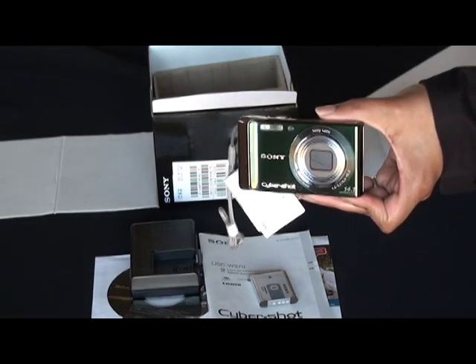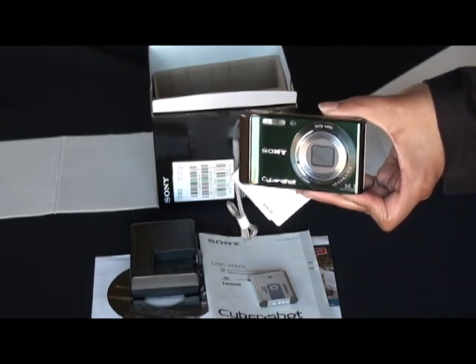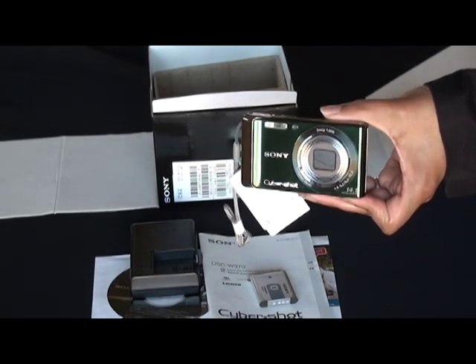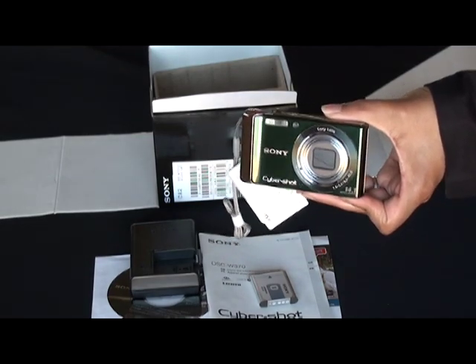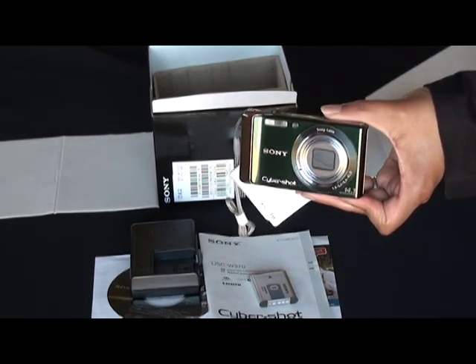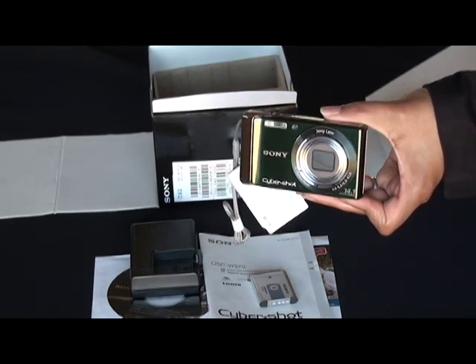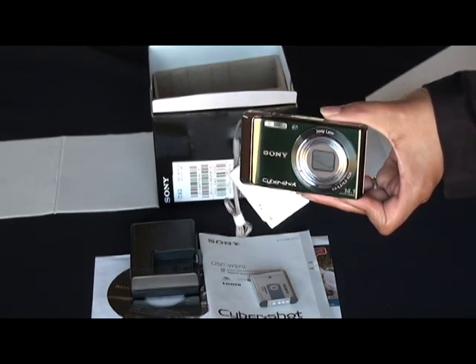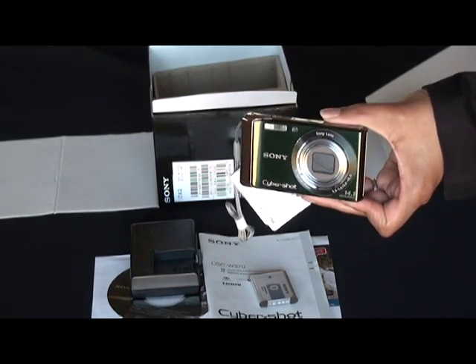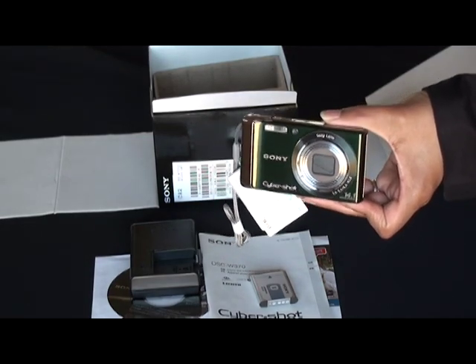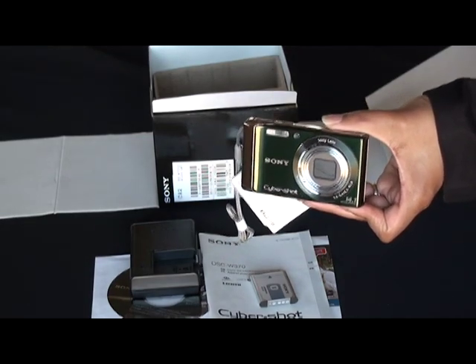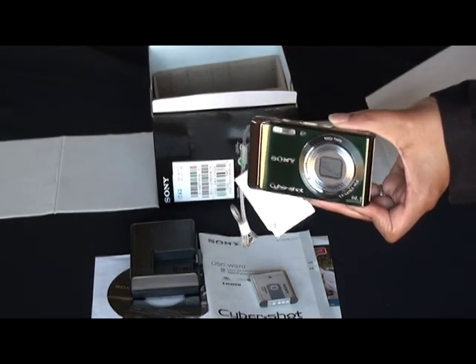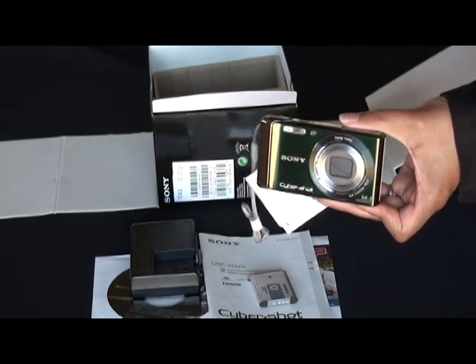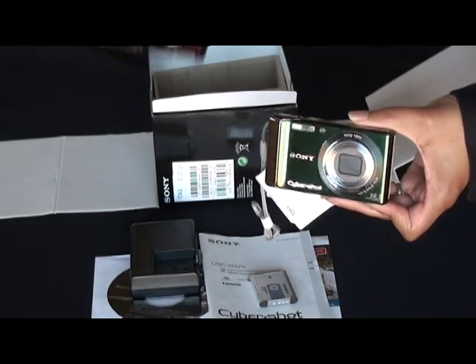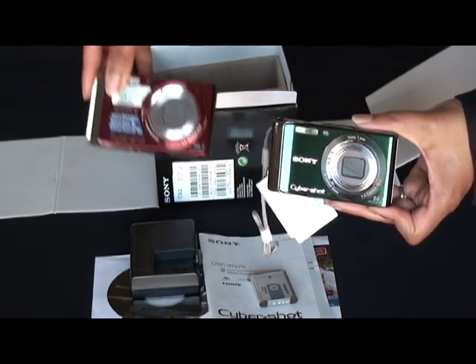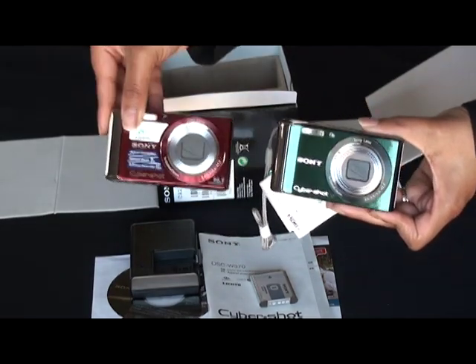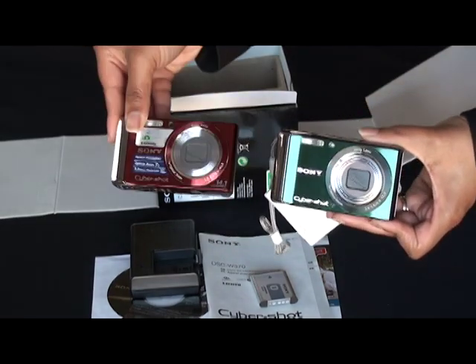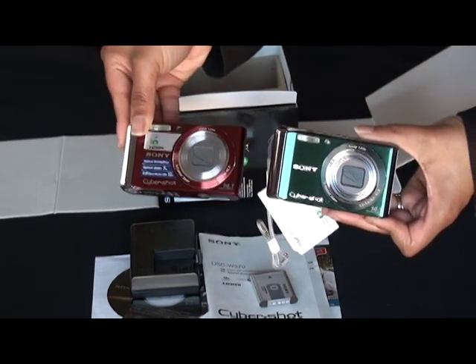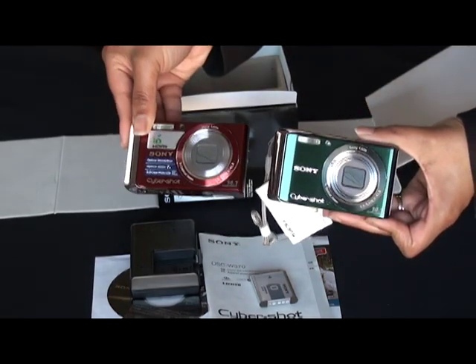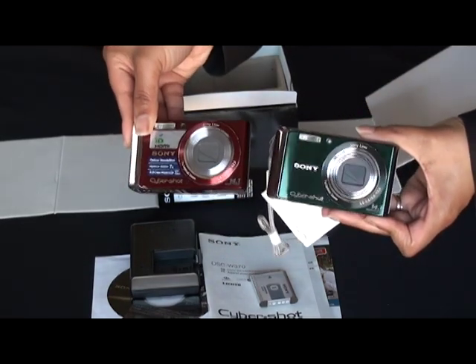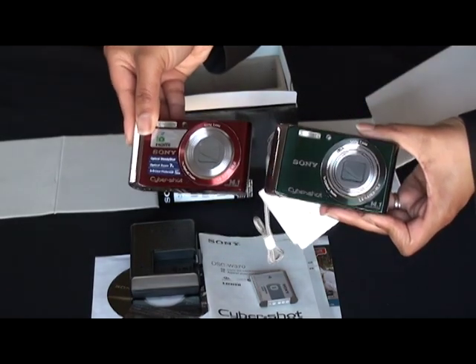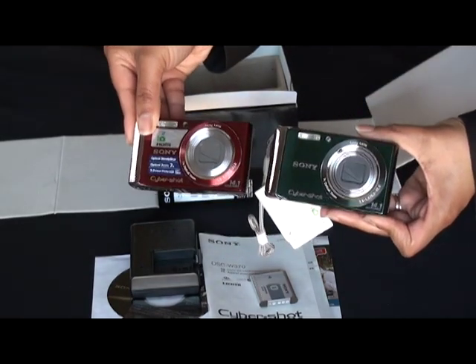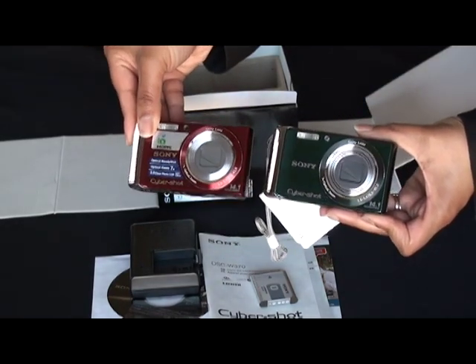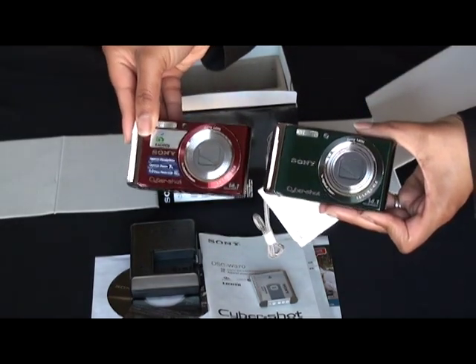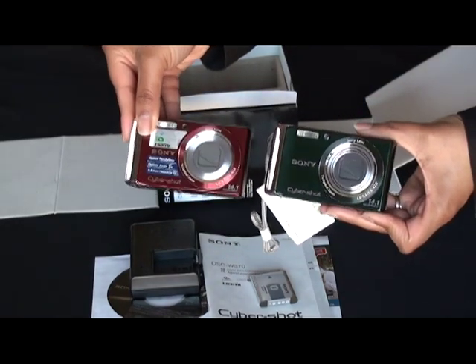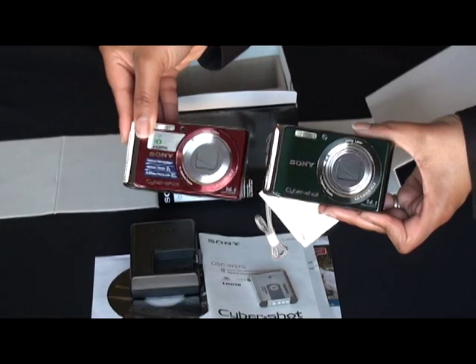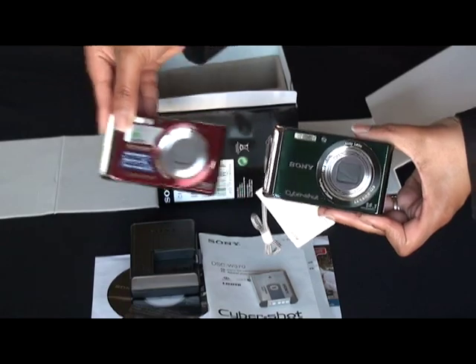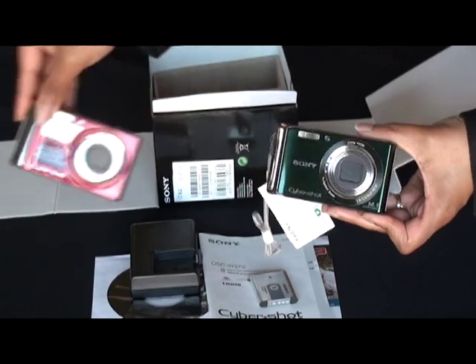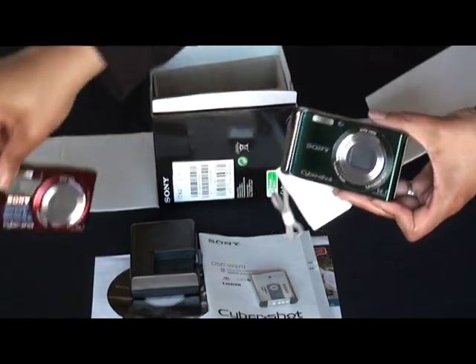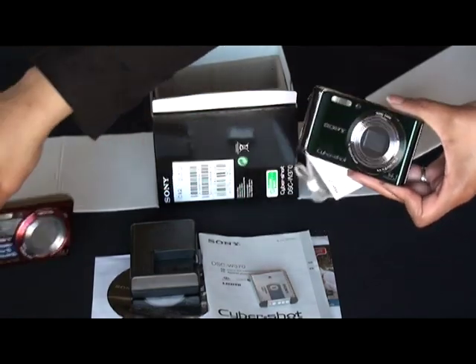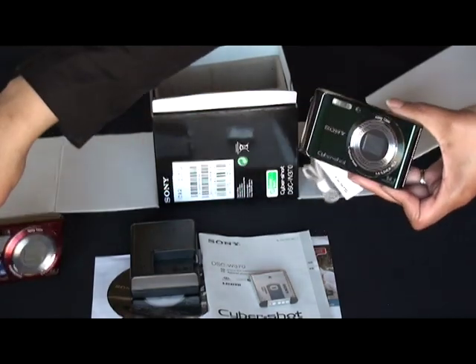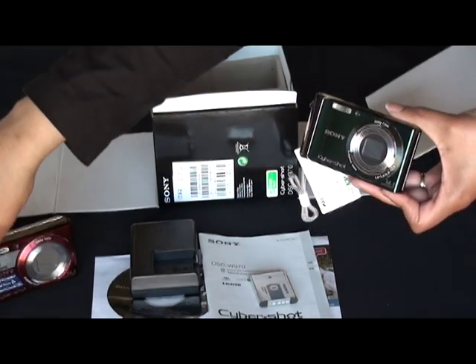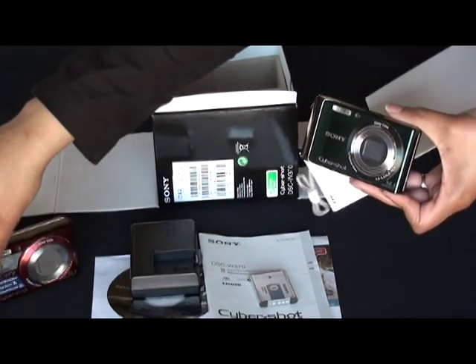It's also available in silver and red, and this is a sample of the red unit that I have.